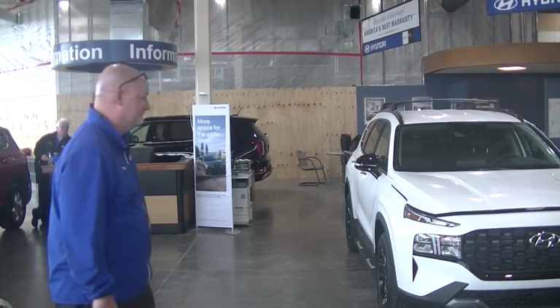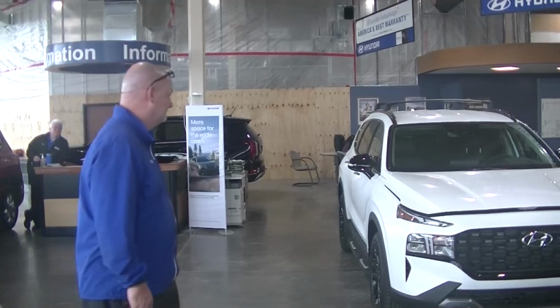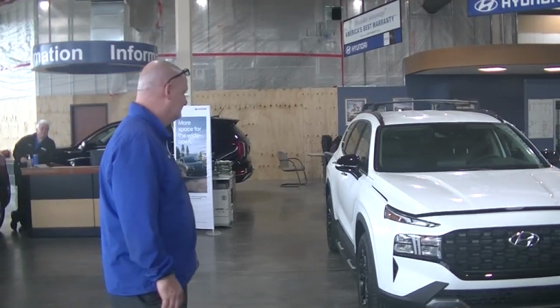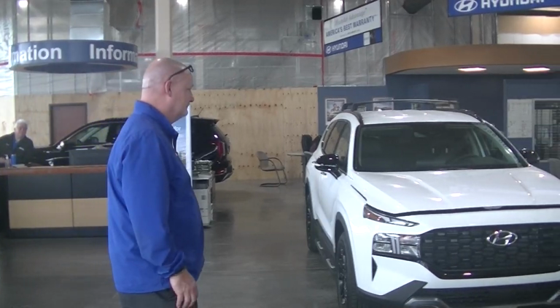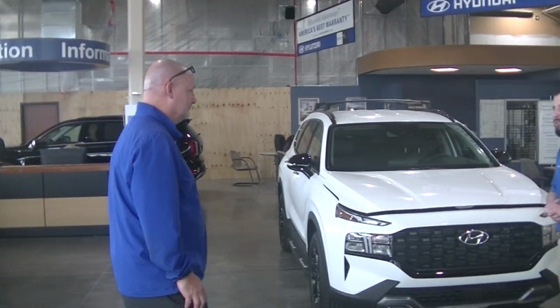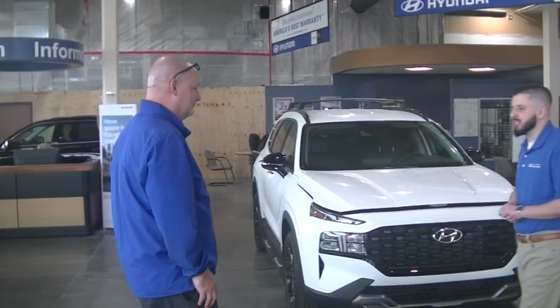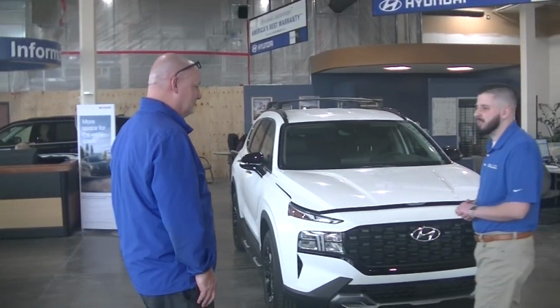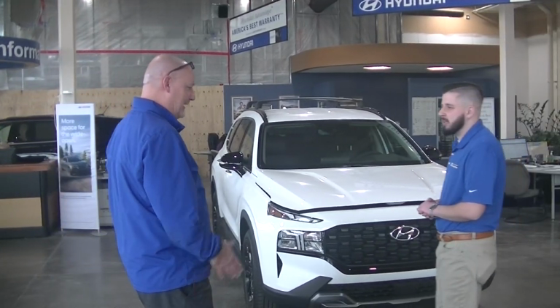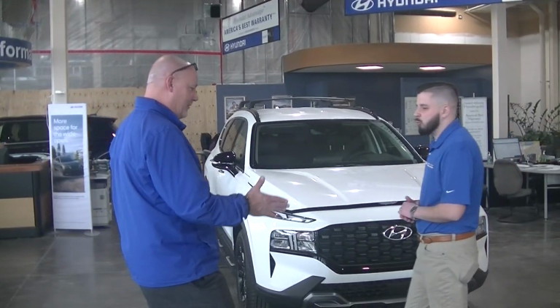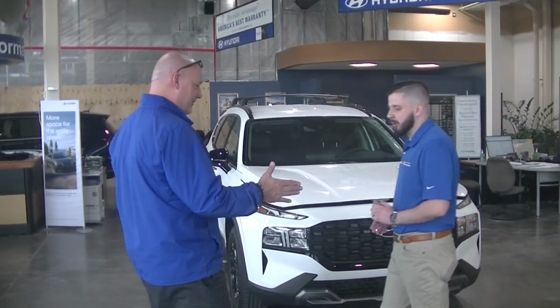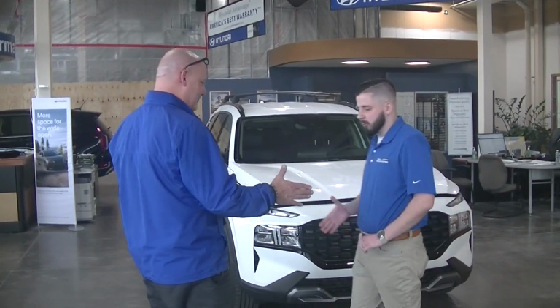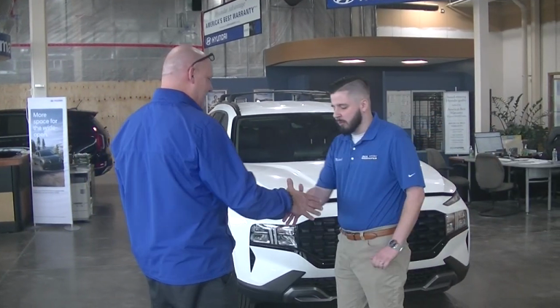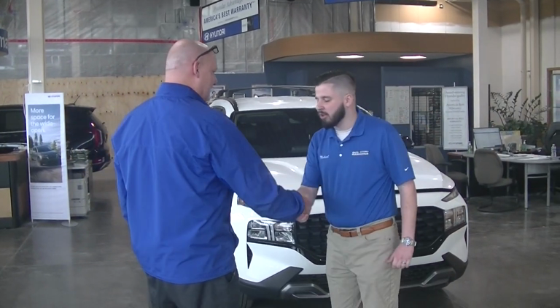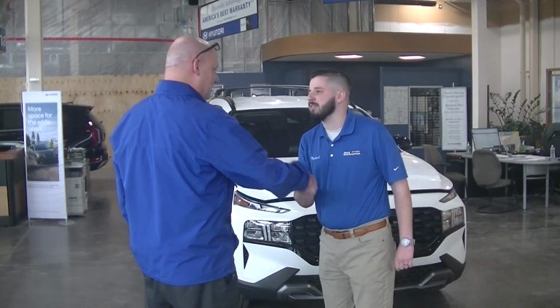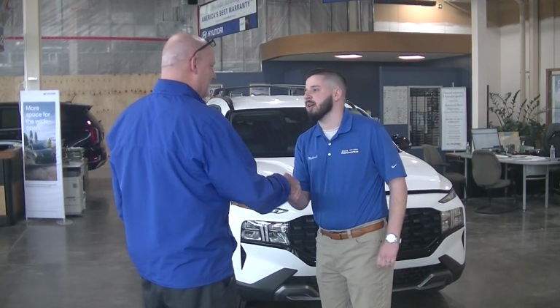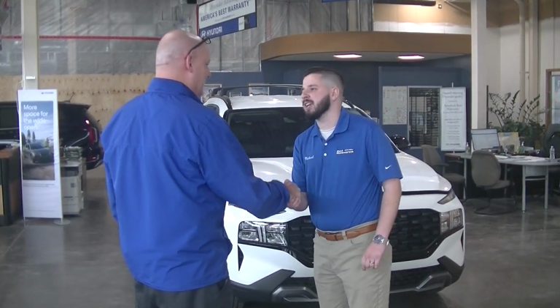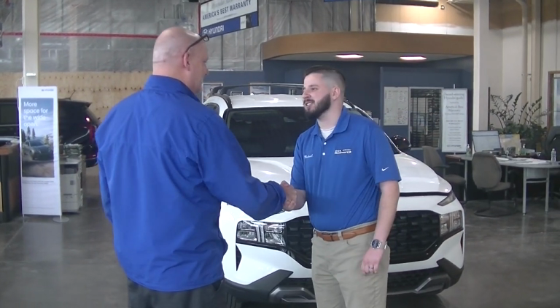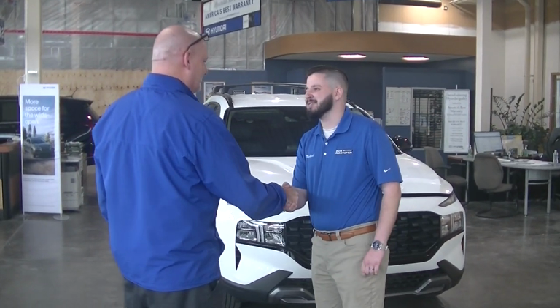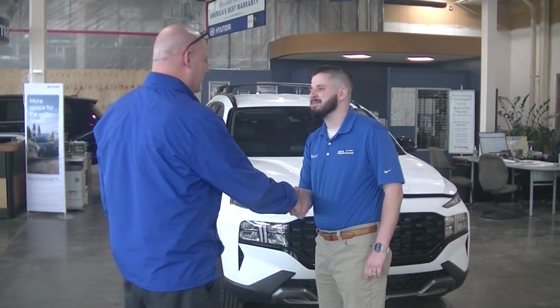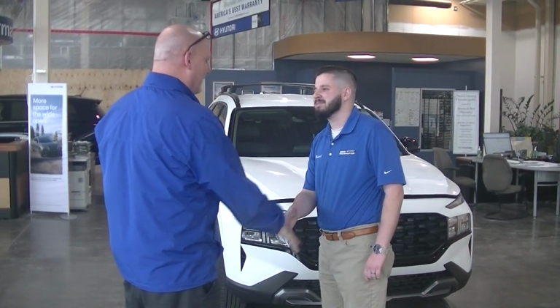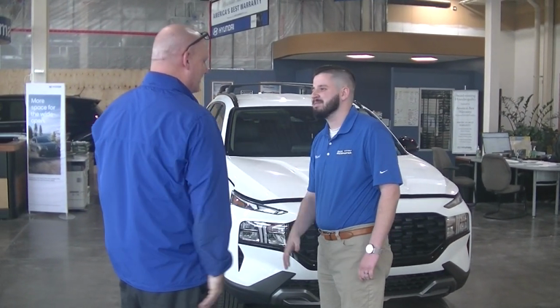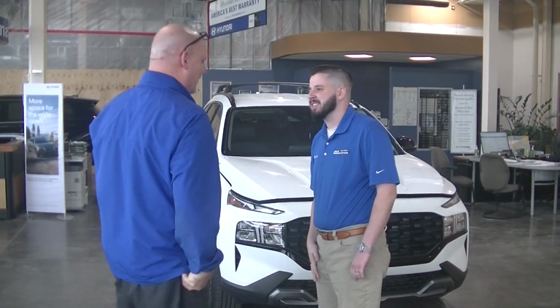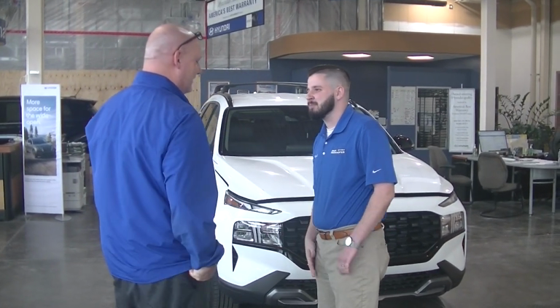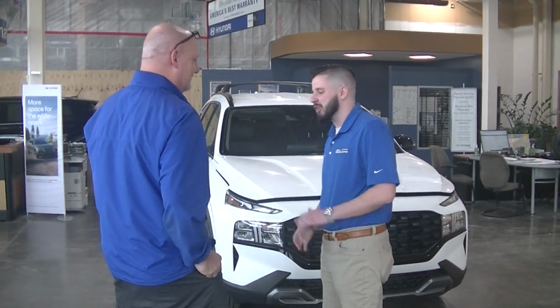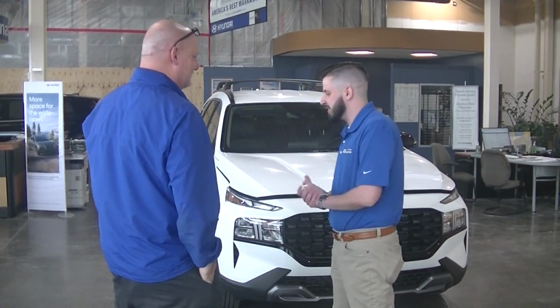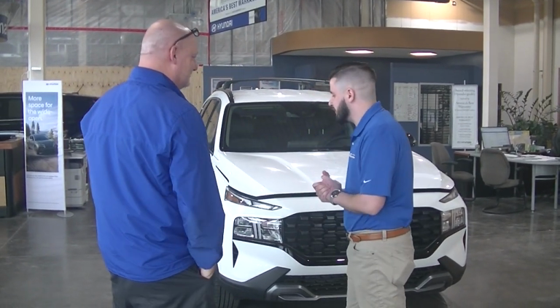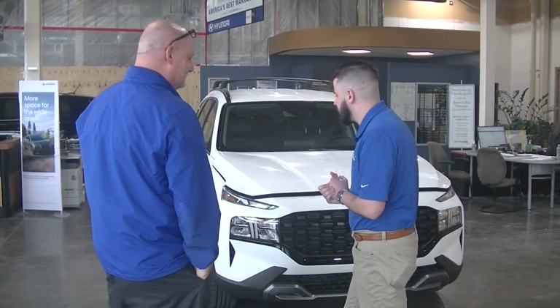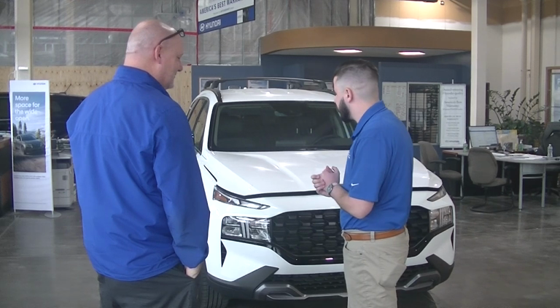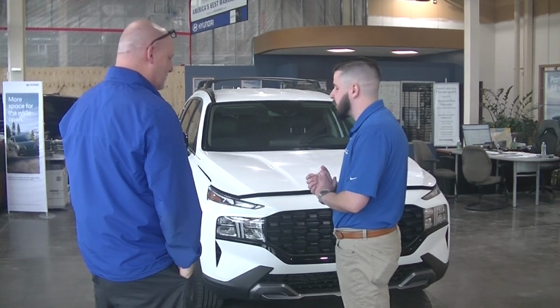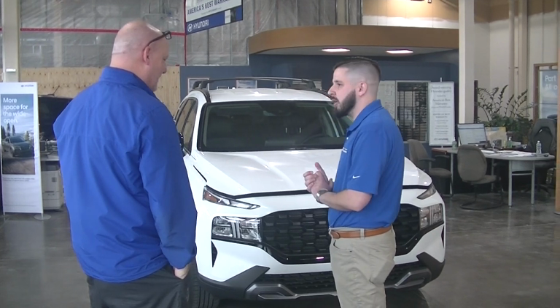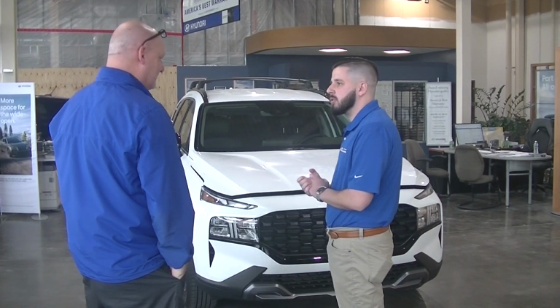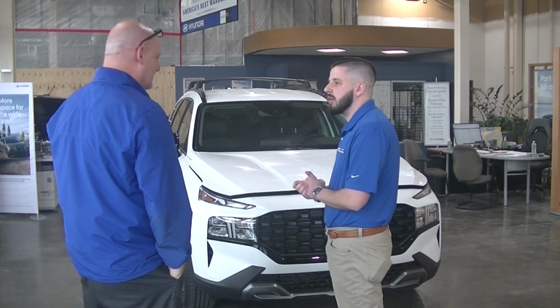Good afternoon, sir. Hey, how are you? I'm Michael. Michael, I'm Marcus. How are you? Marcus, nice to meet you. How can we help you today?